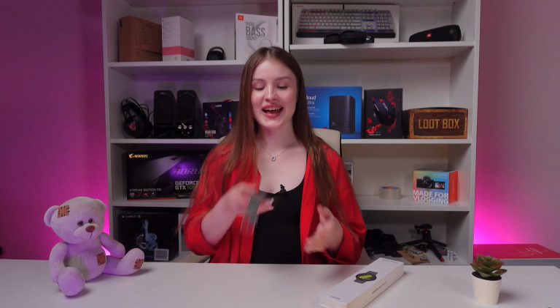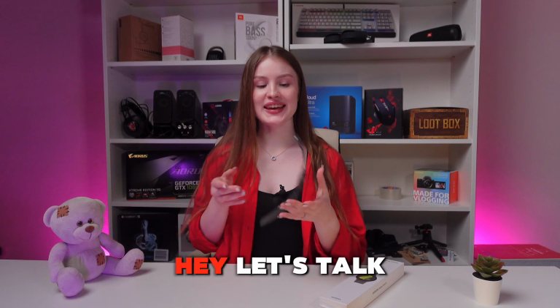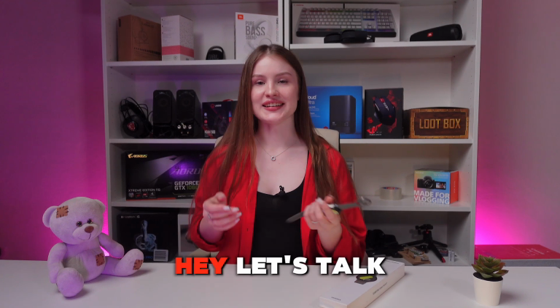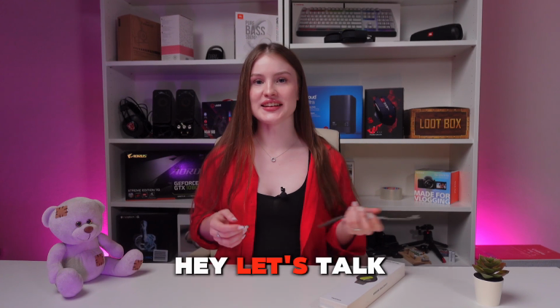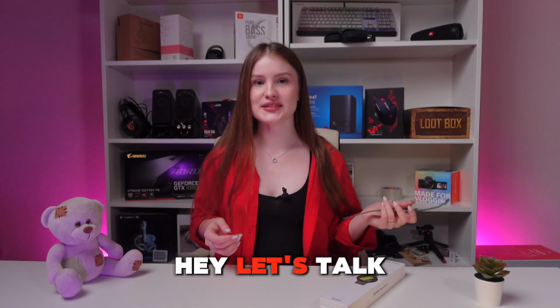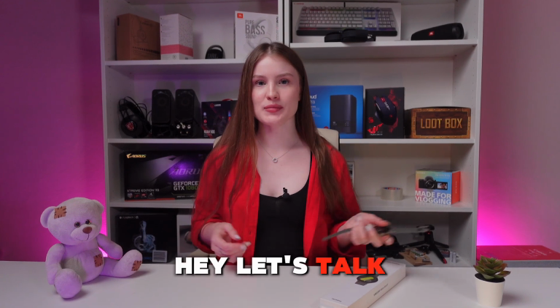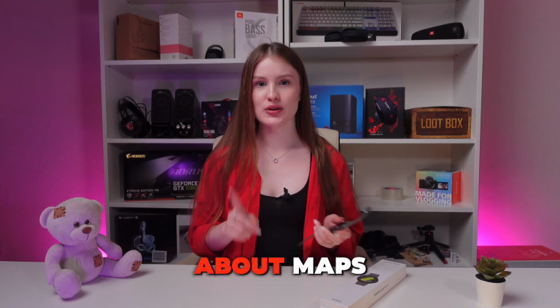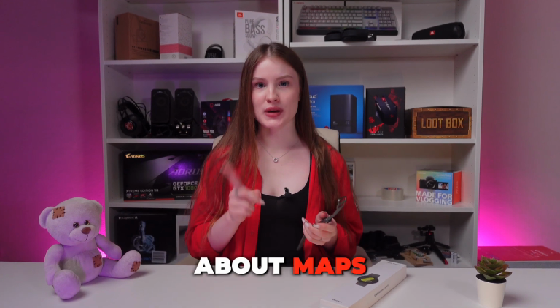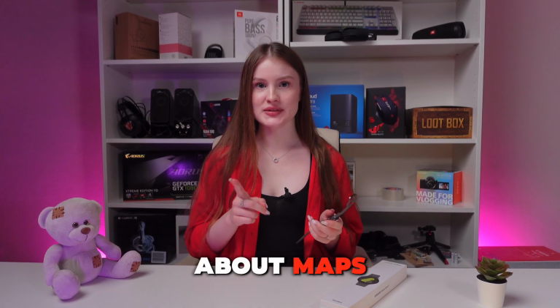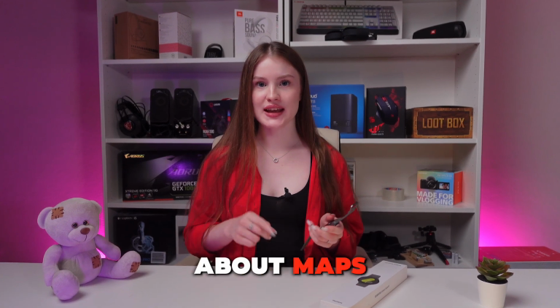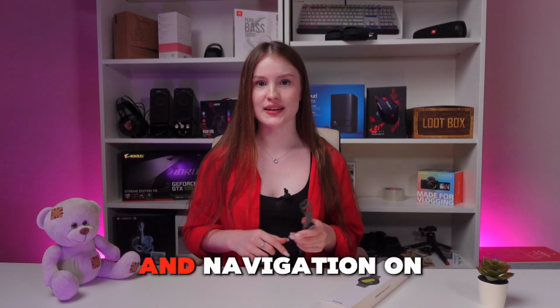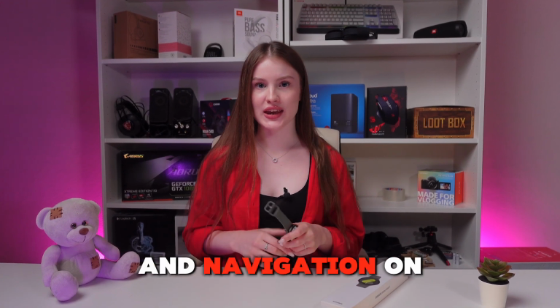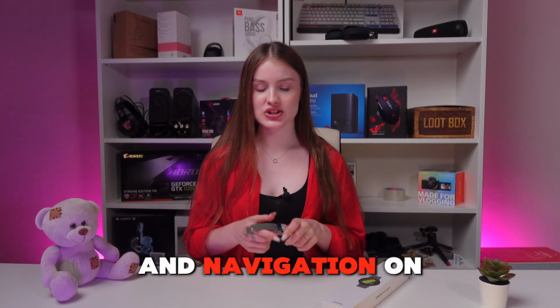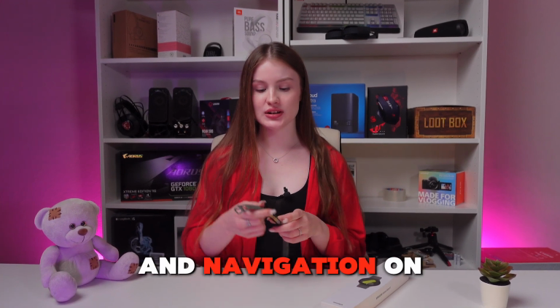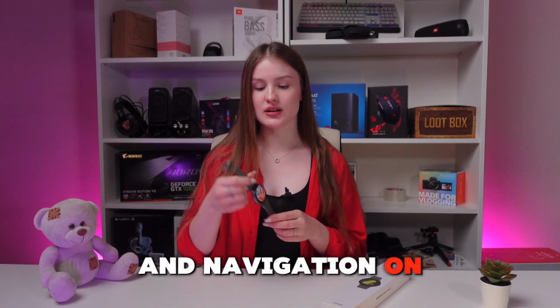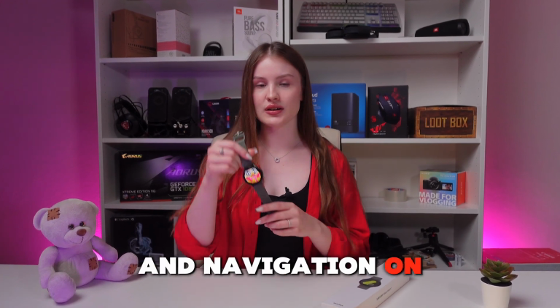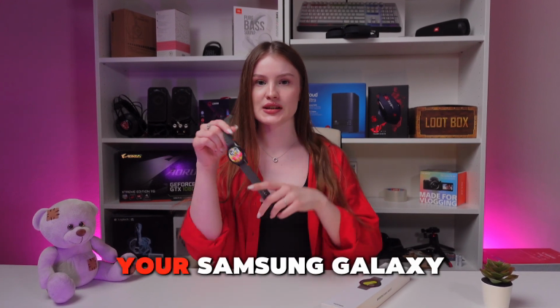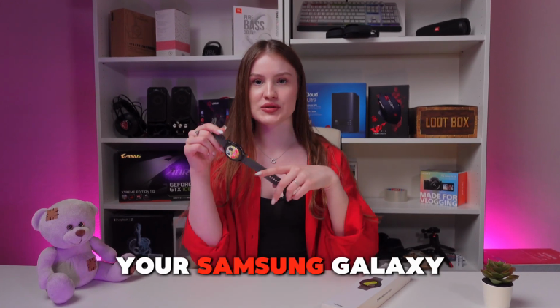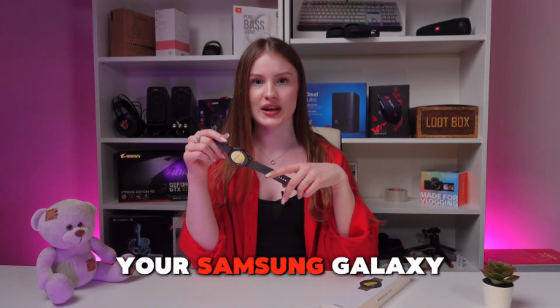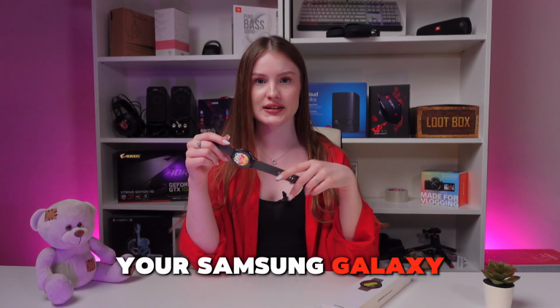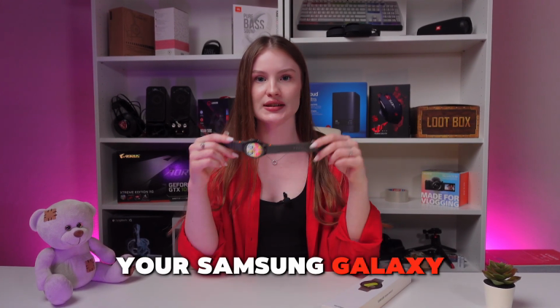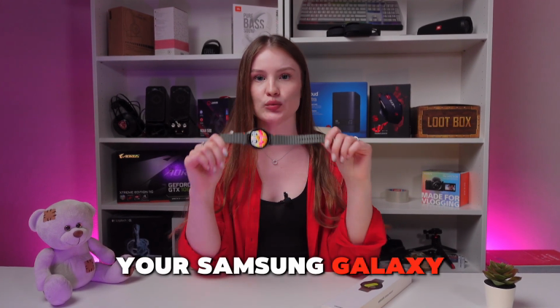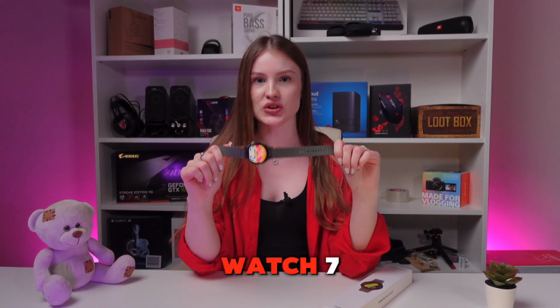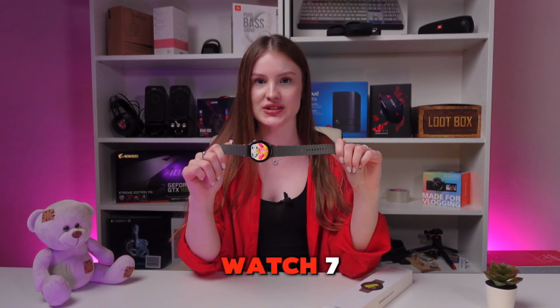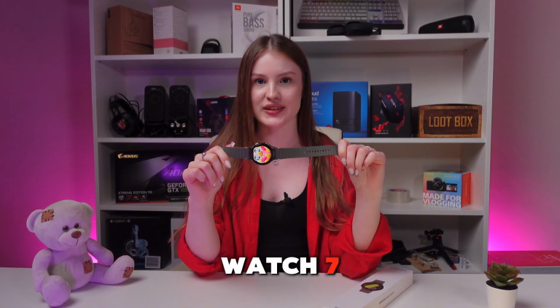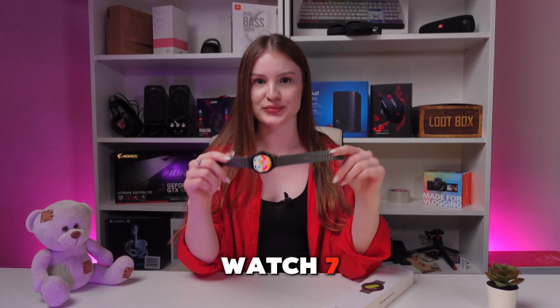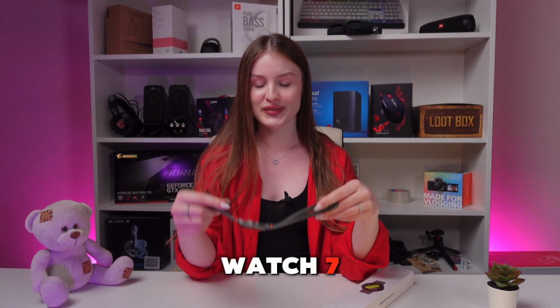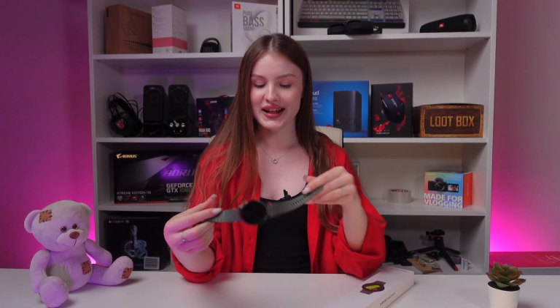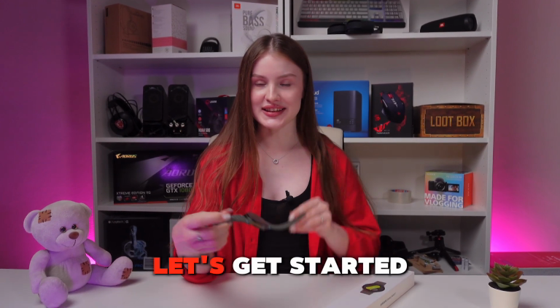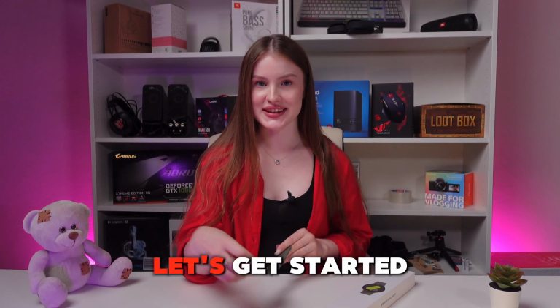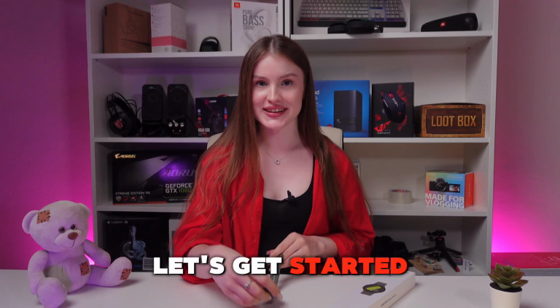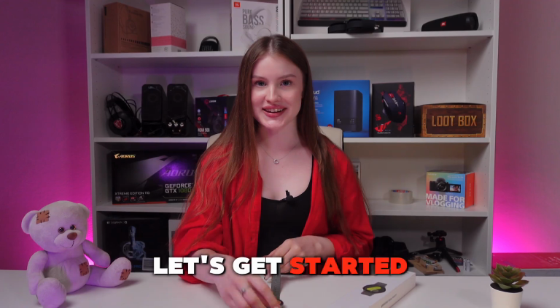Hey, let's talk about maps and navigation on your Samsung Galaxy Watch 7. Let's get started.